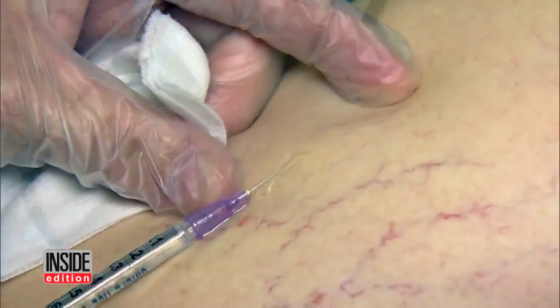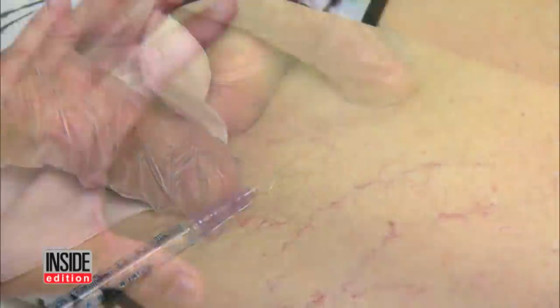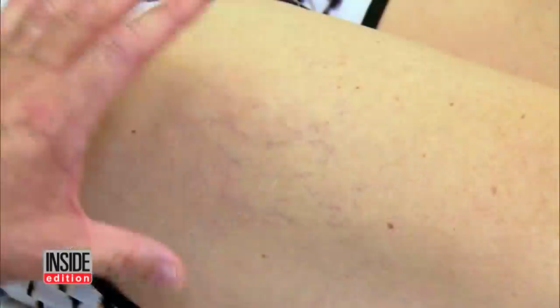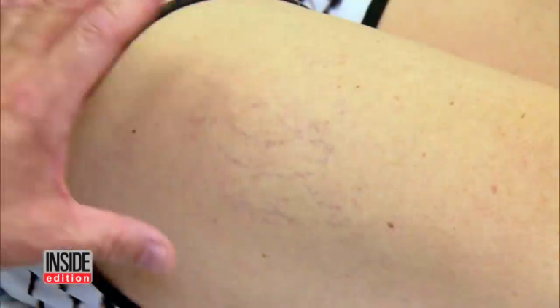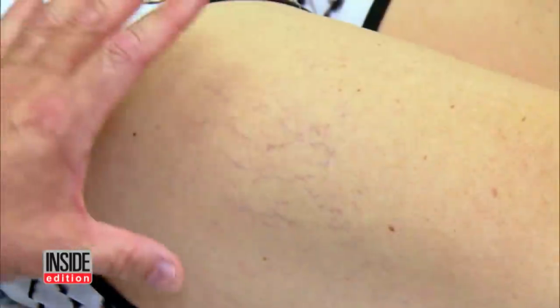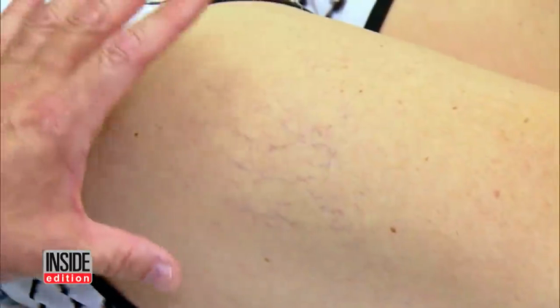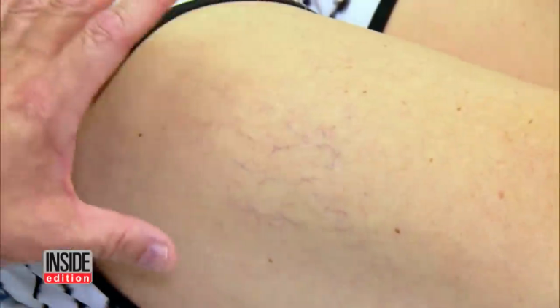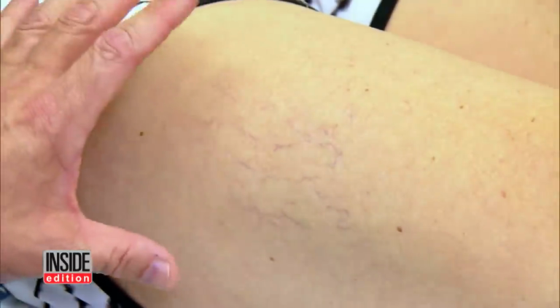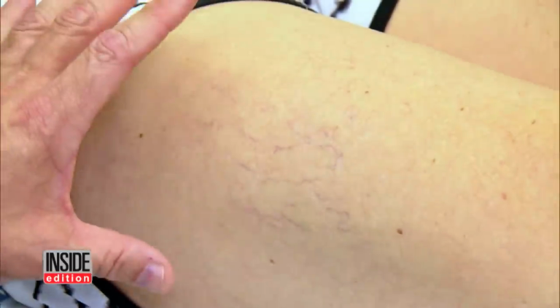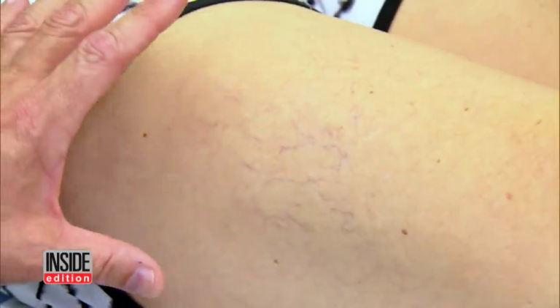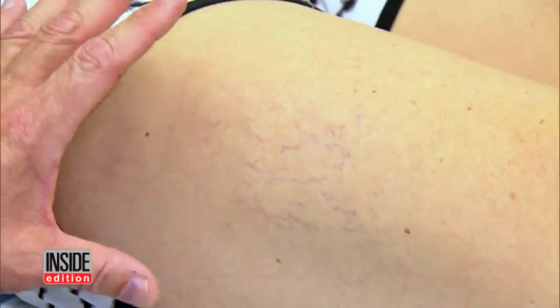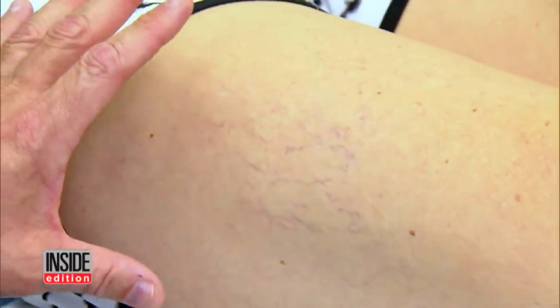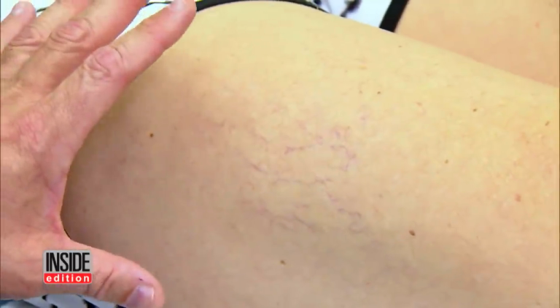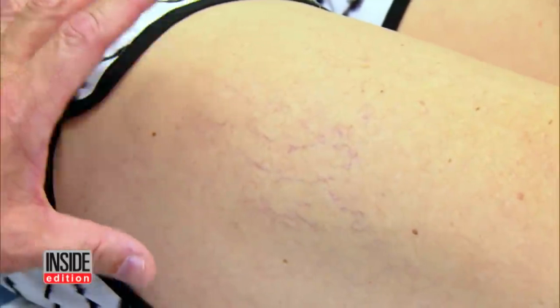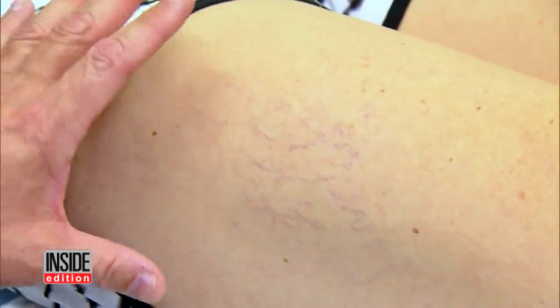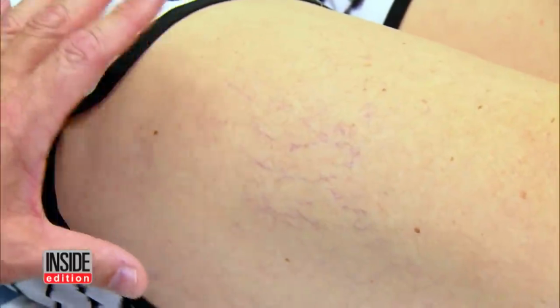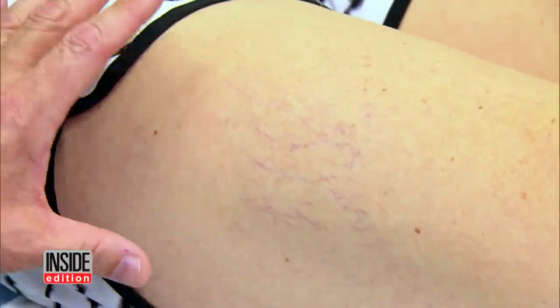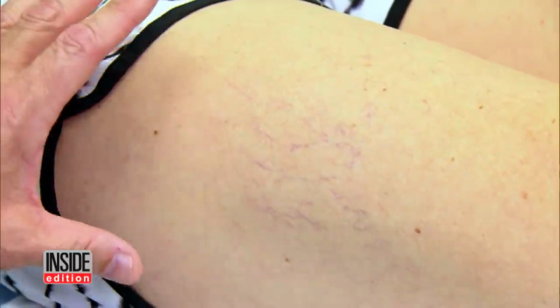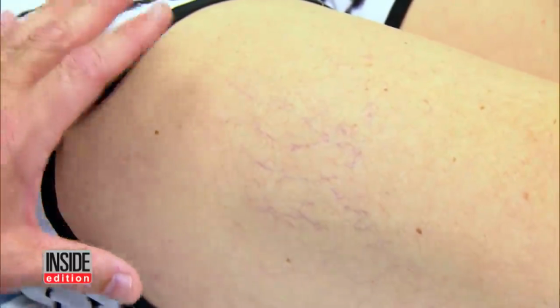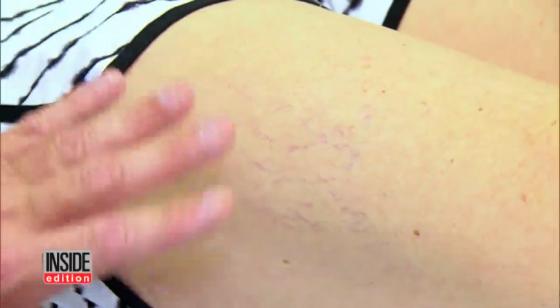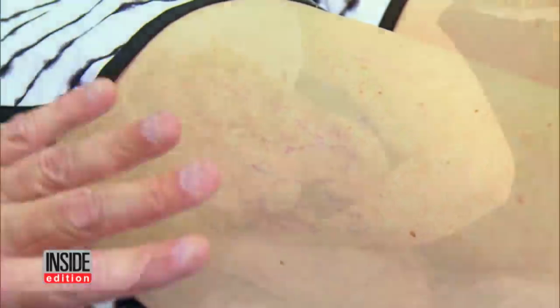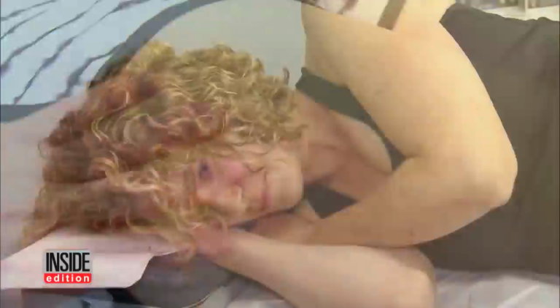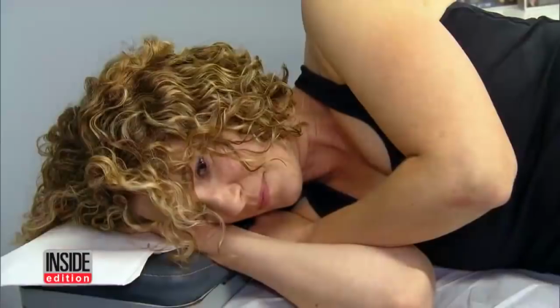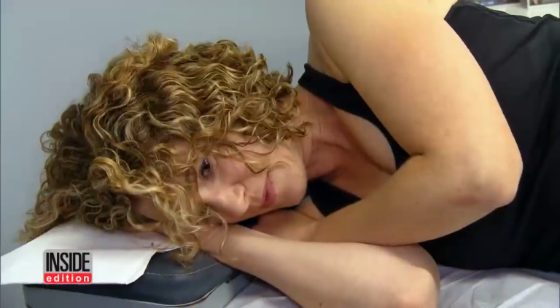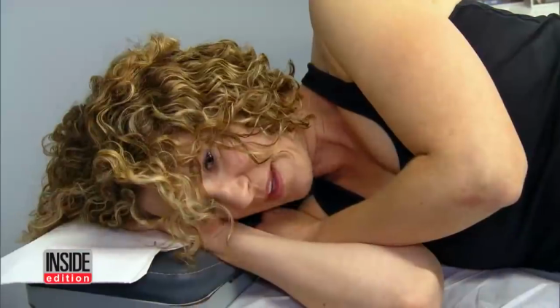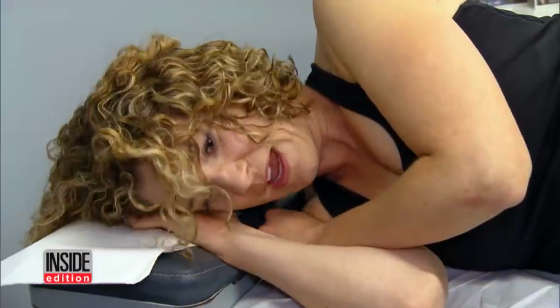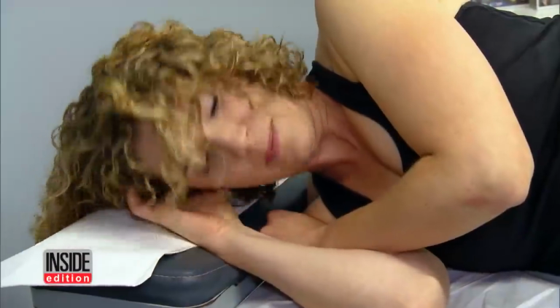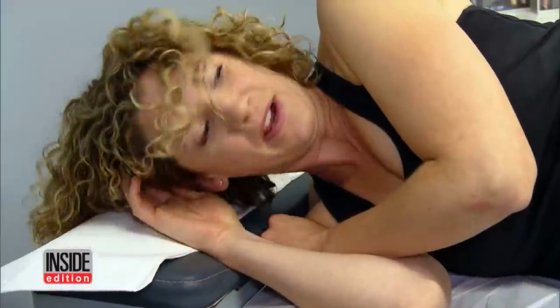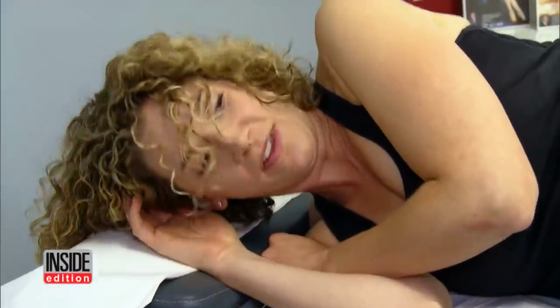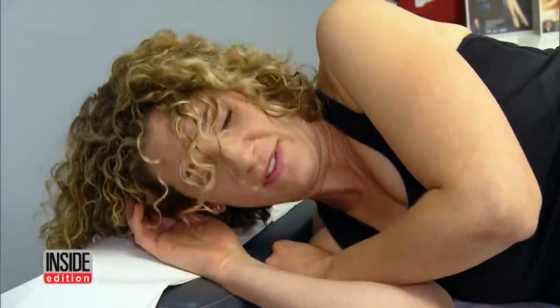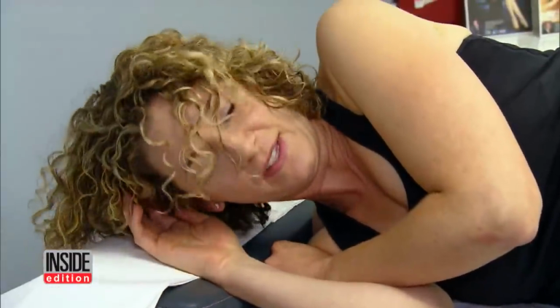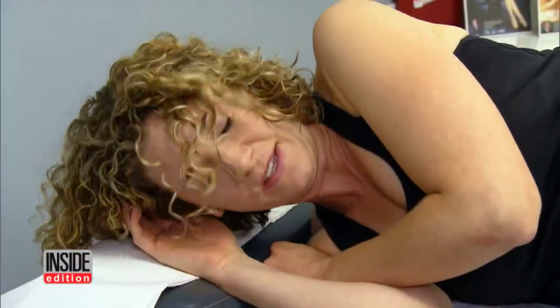He treats the unsightly network of spider veins behind Michelle's knees and upper thighs. "This is a very common area for women to get spider veins." When asked if she feels anything, Michelle replies, "I barely feel it."